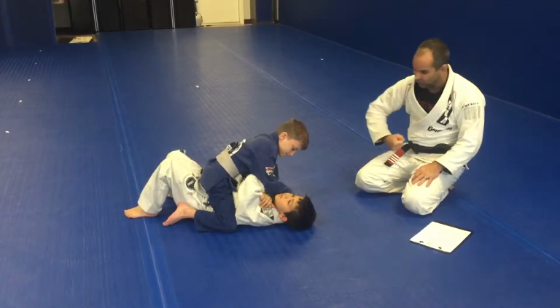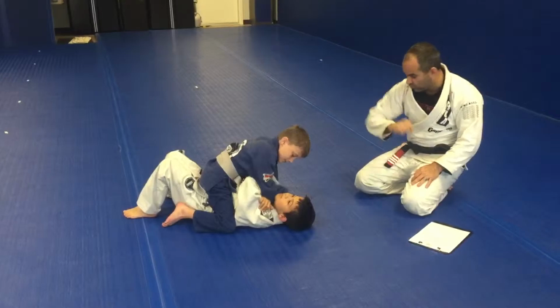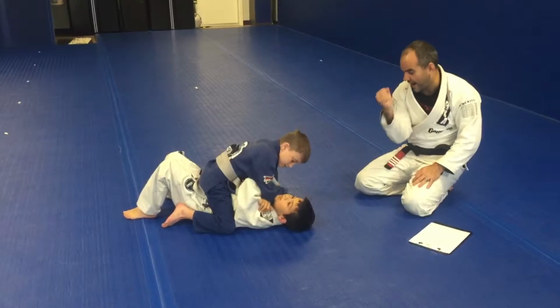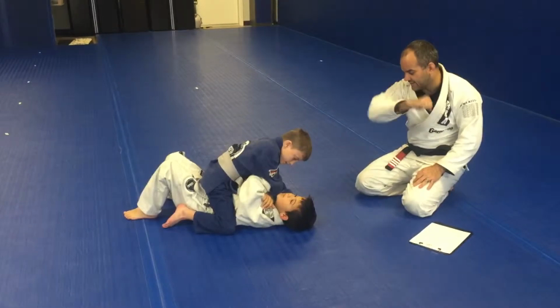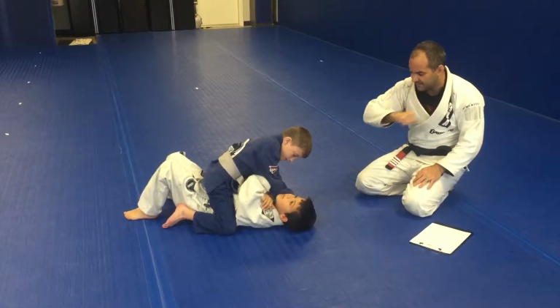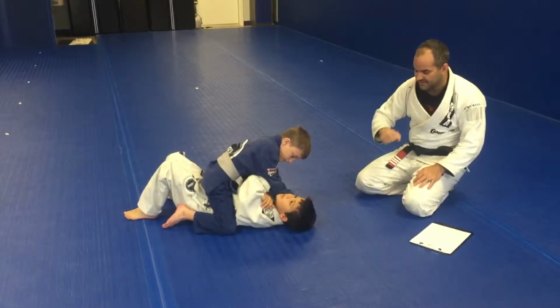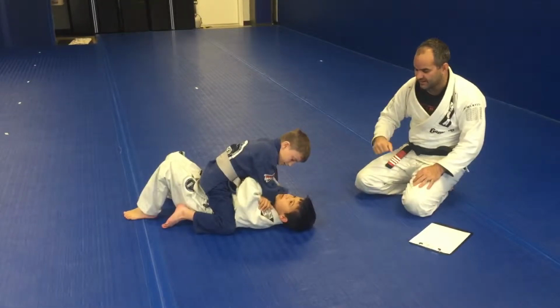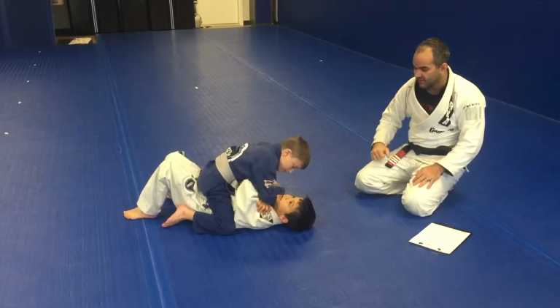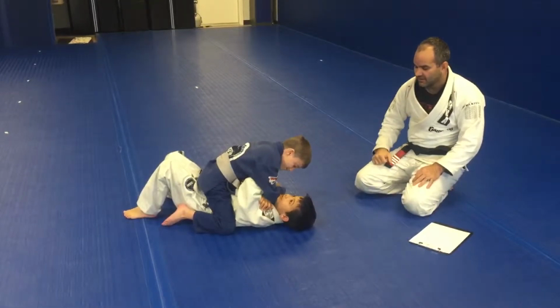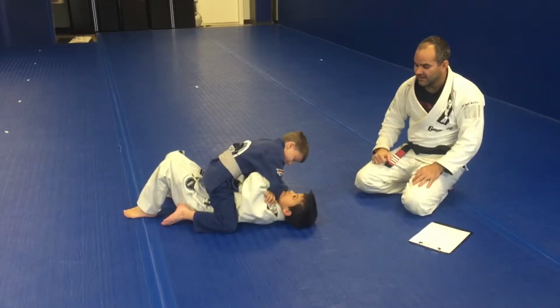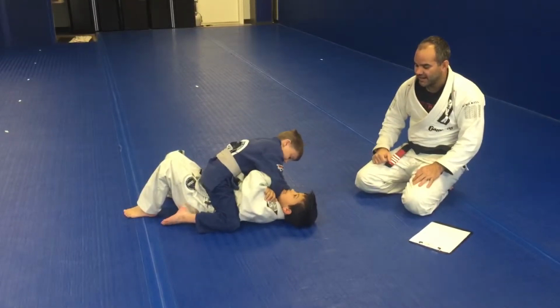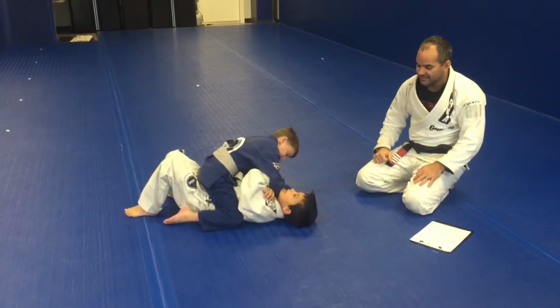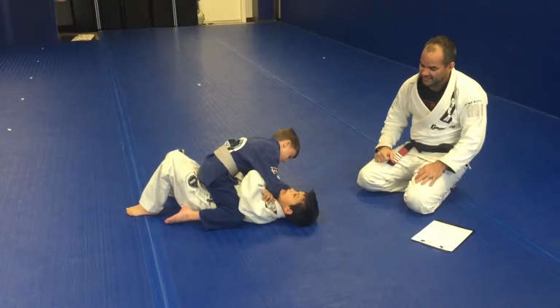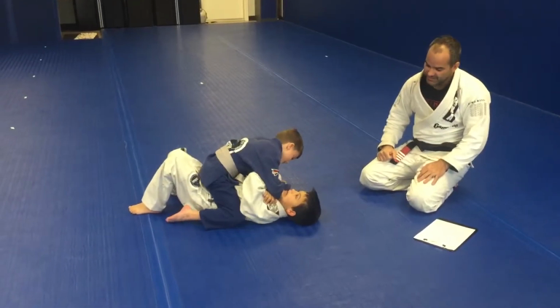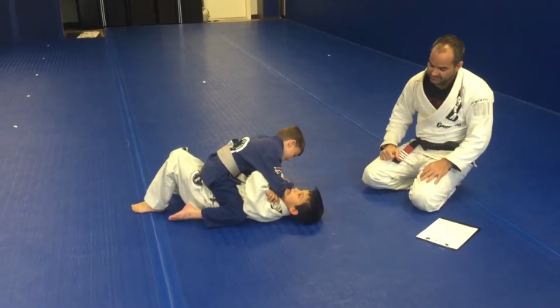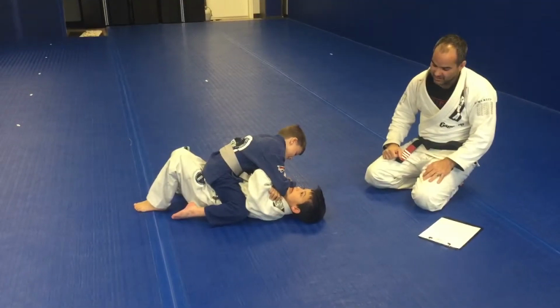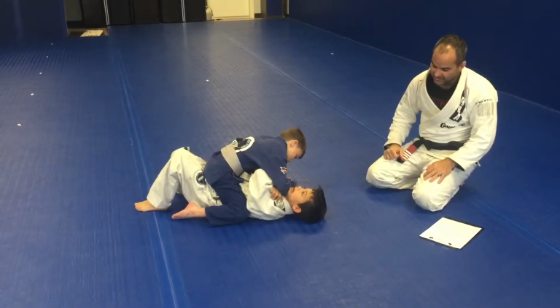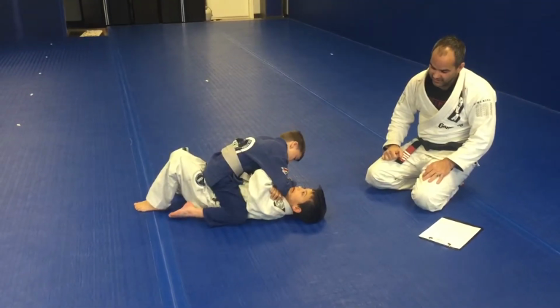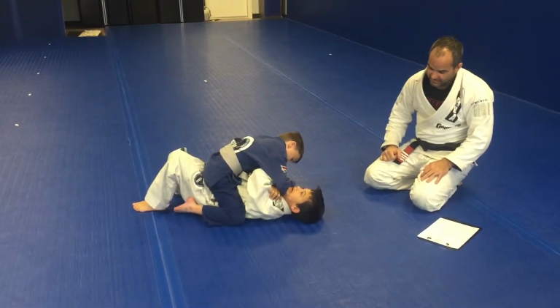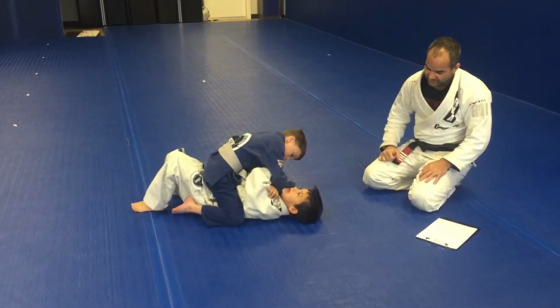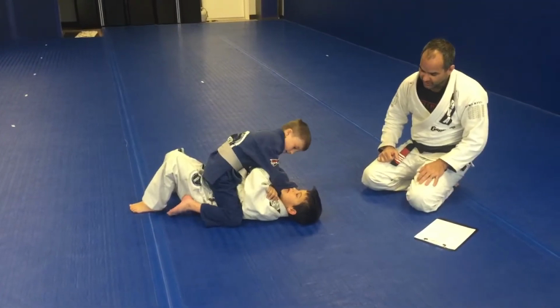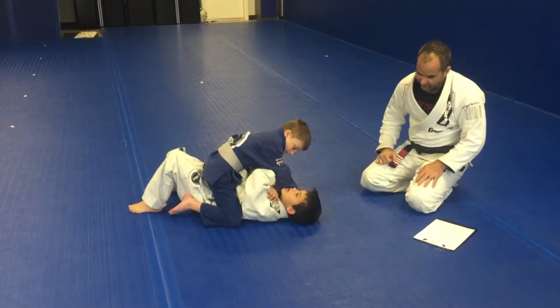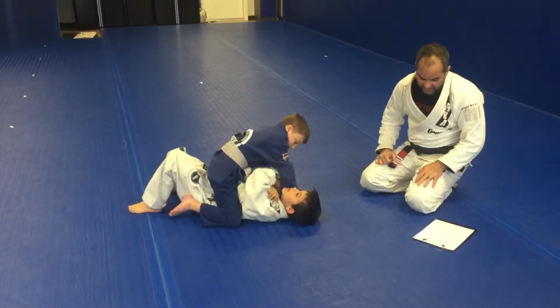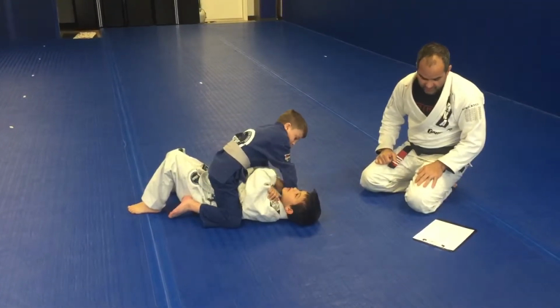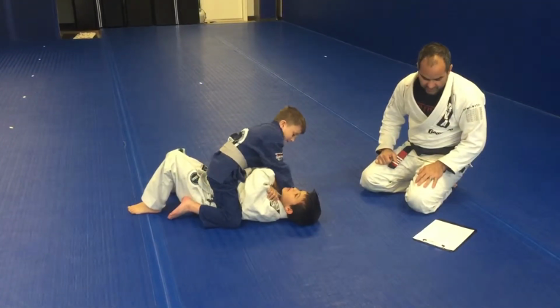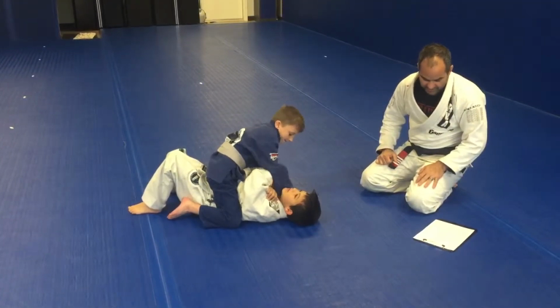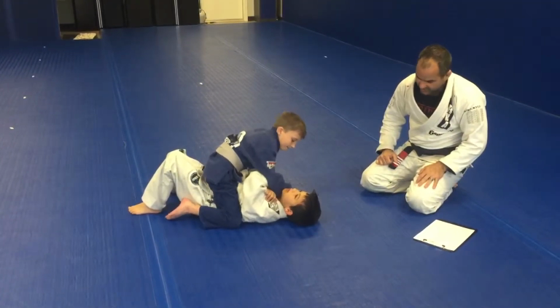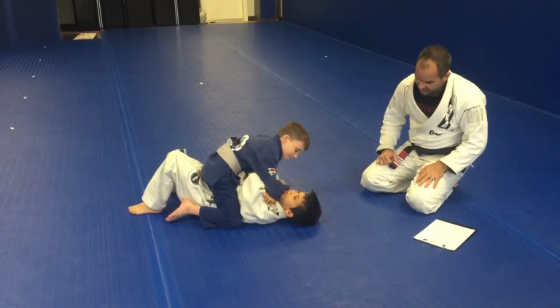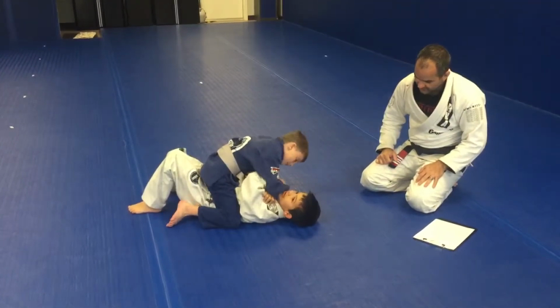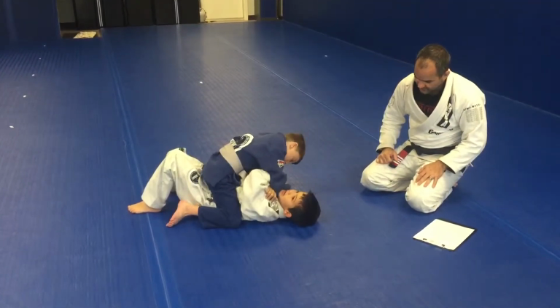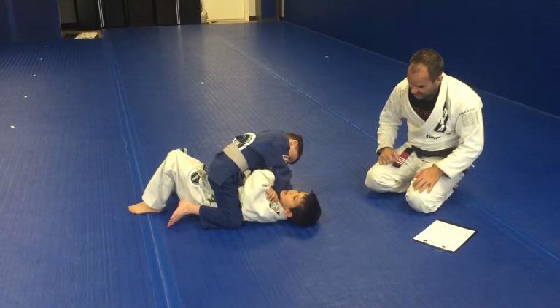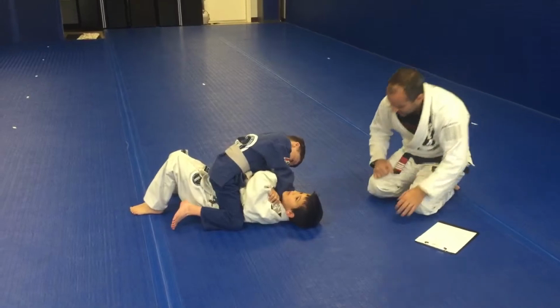Like grinding his face down. Right there. Make him turn. Make him turn. Right there.